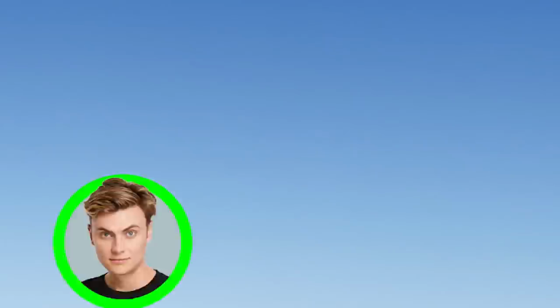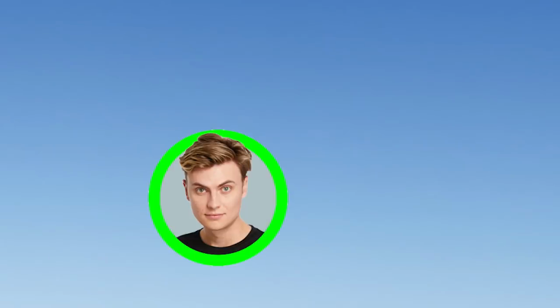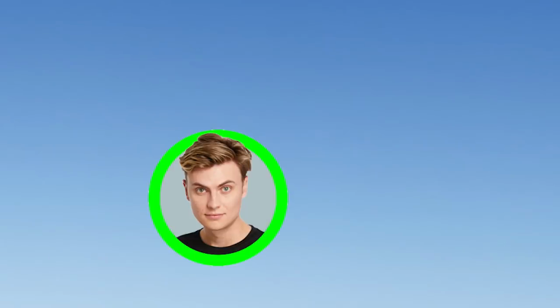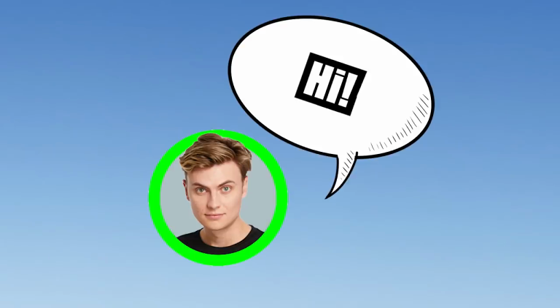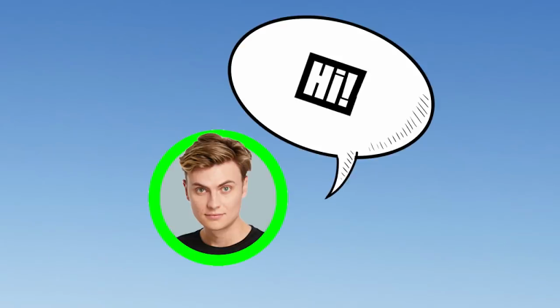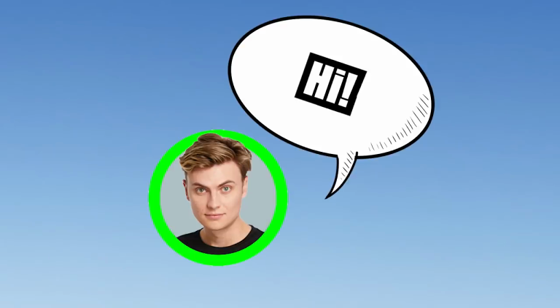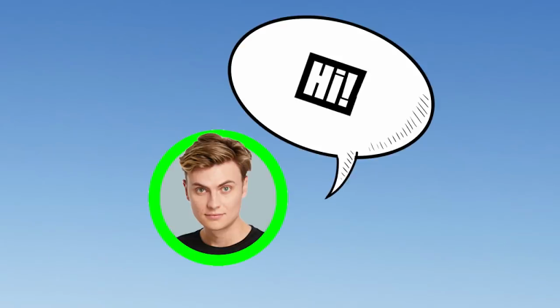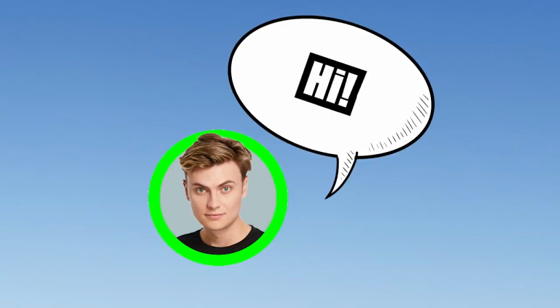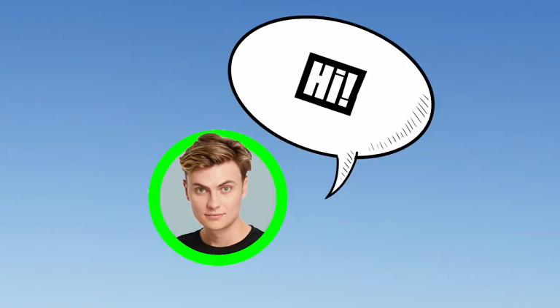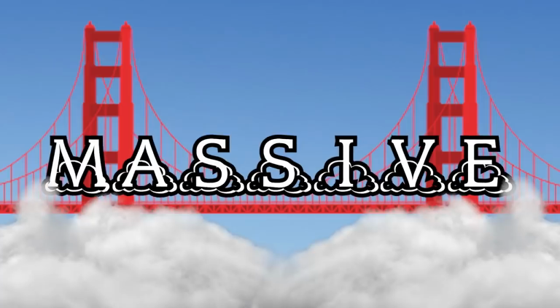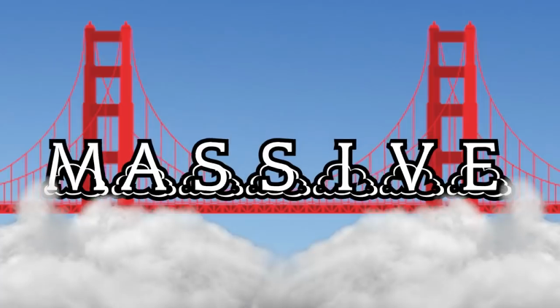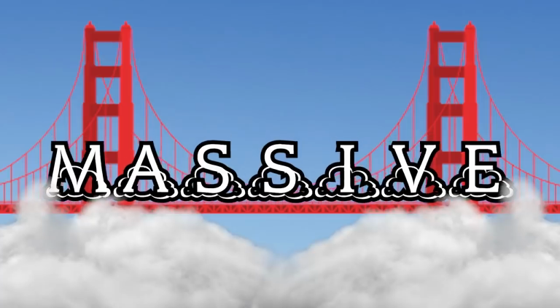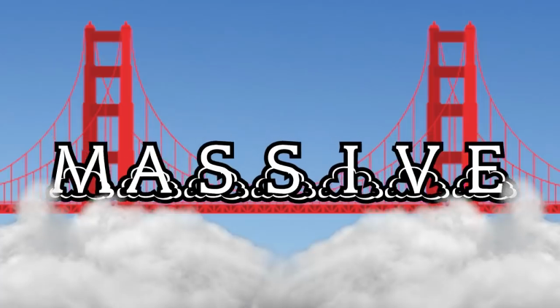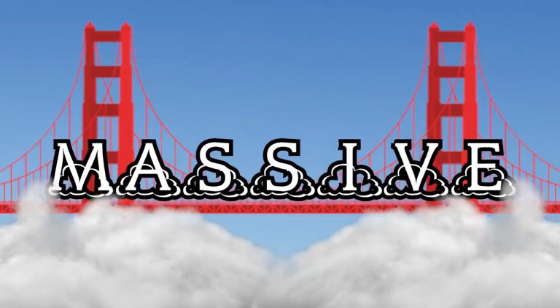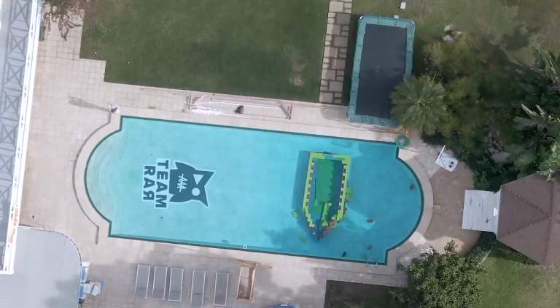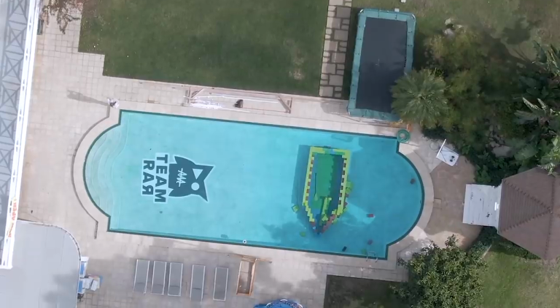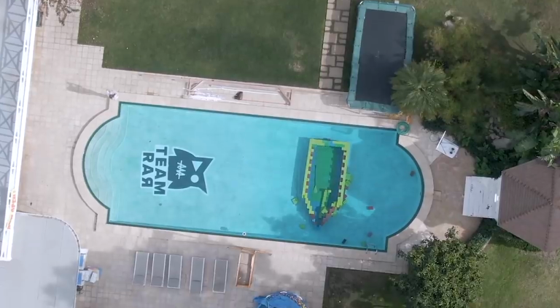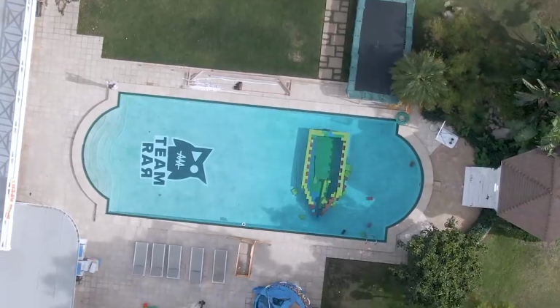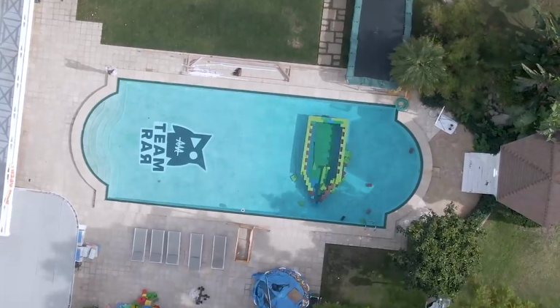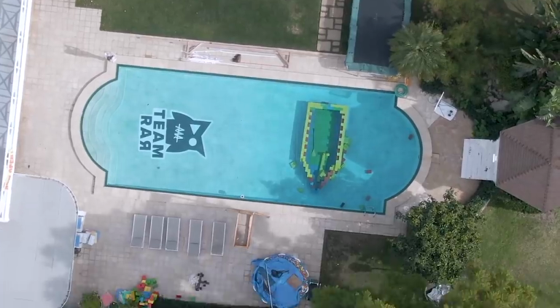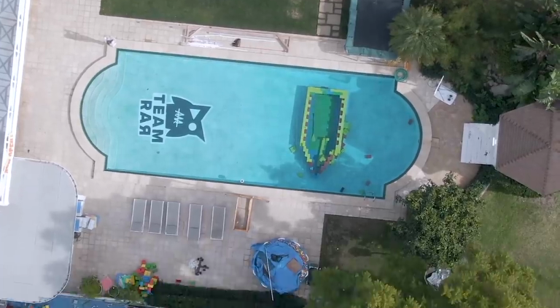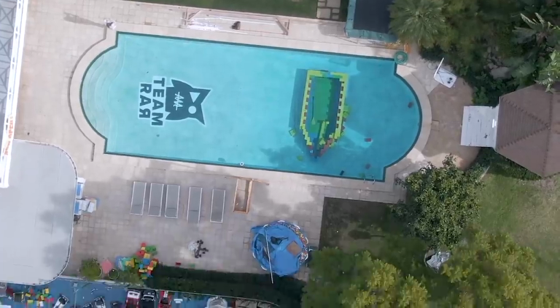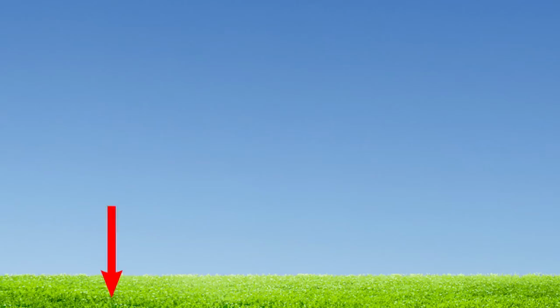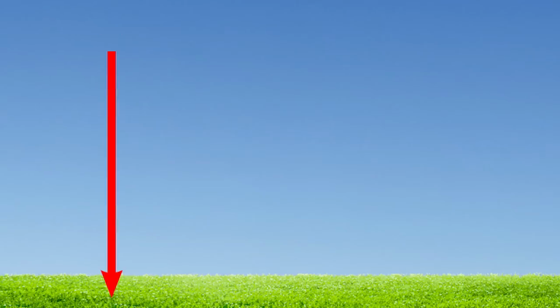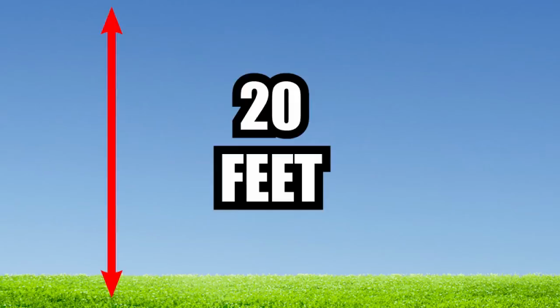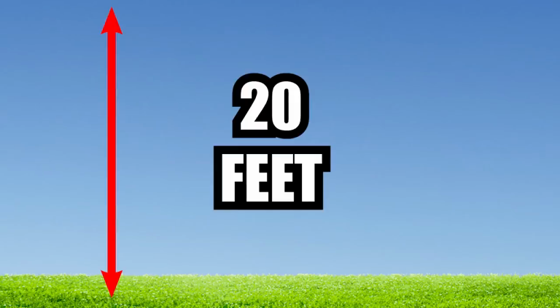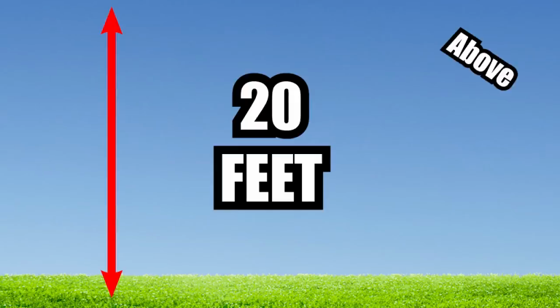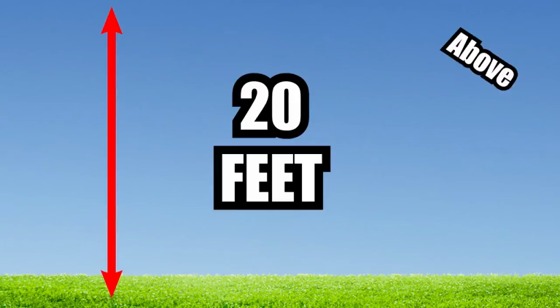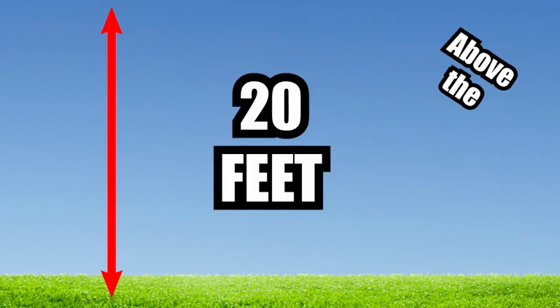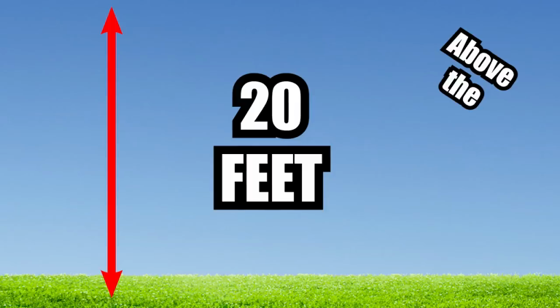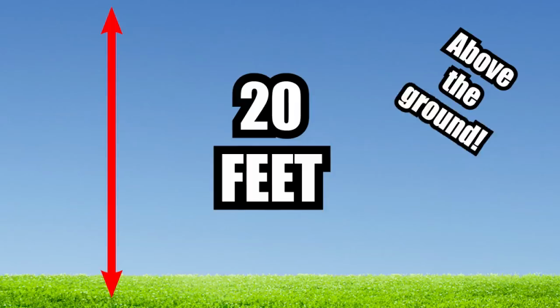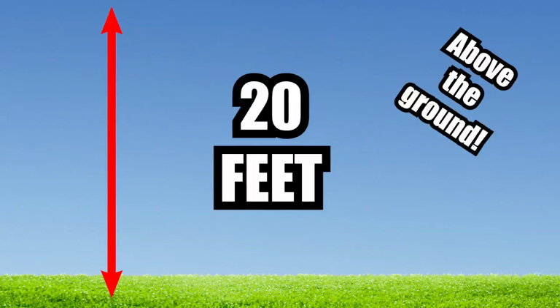I'm Carter Sharer and I'm building a massive sky bridge over my pool that's going to be 20 feet above the ground.